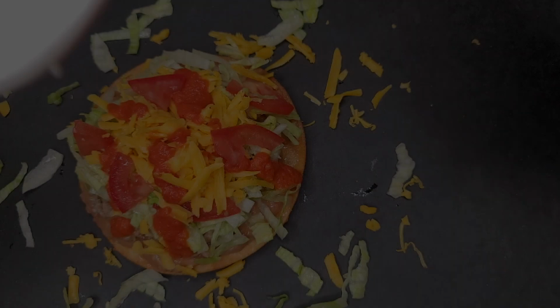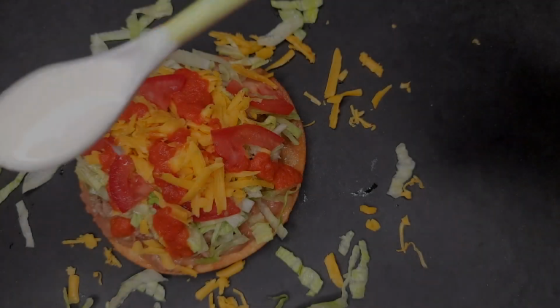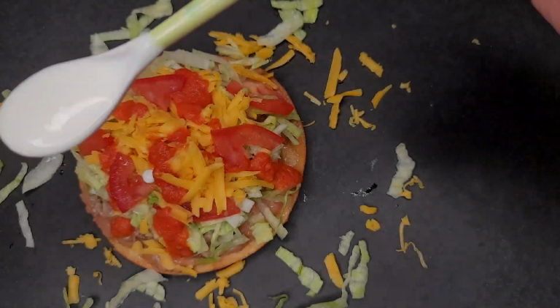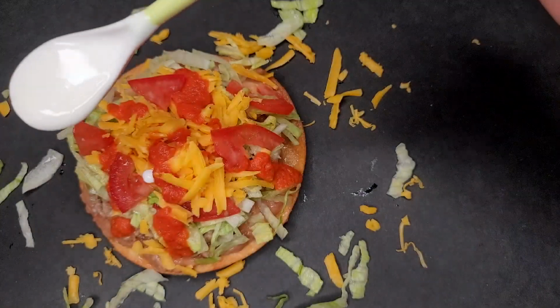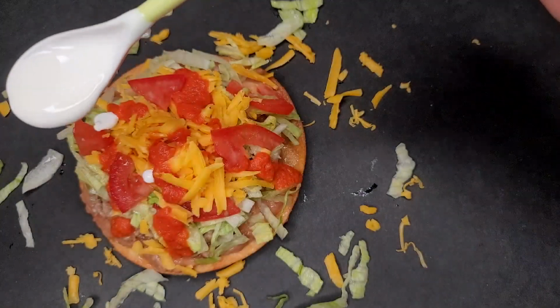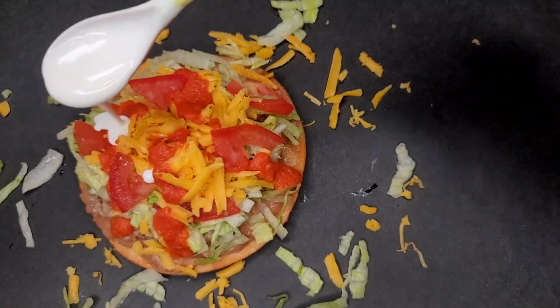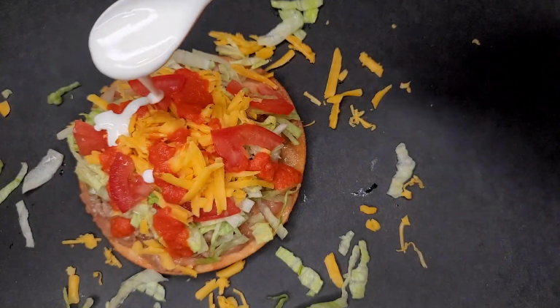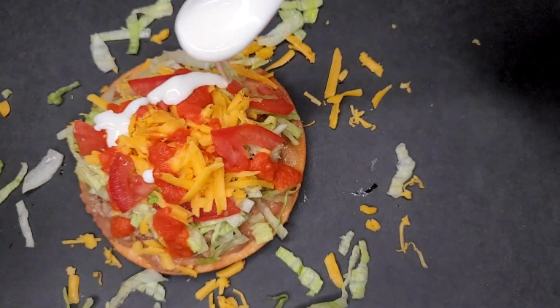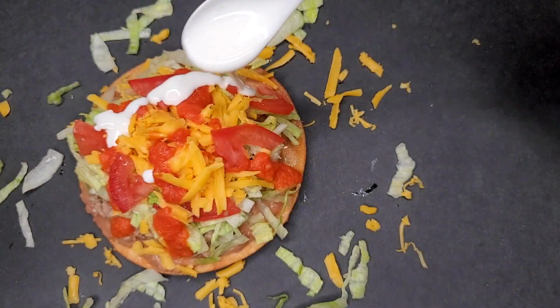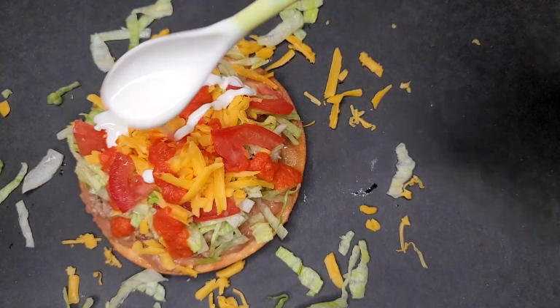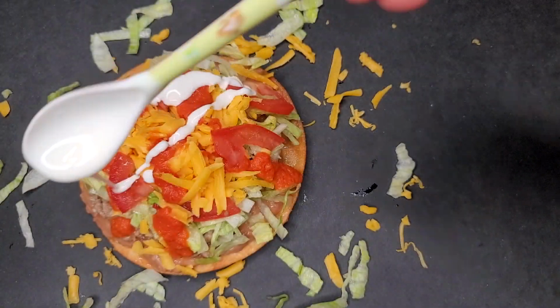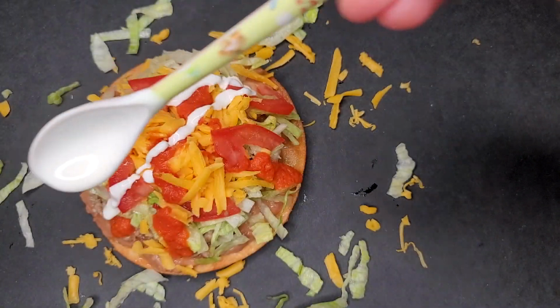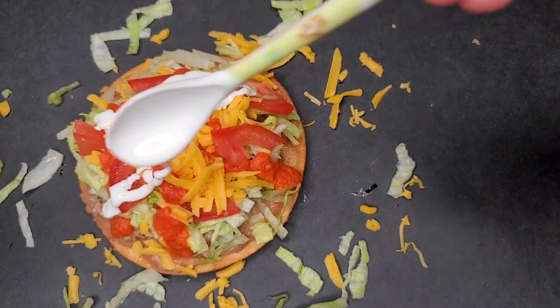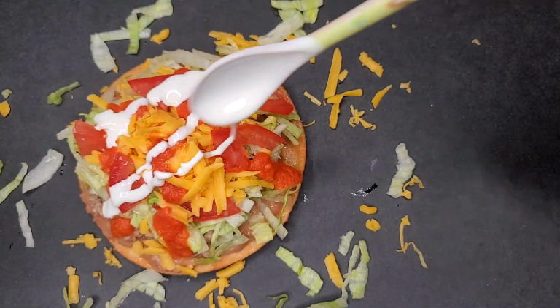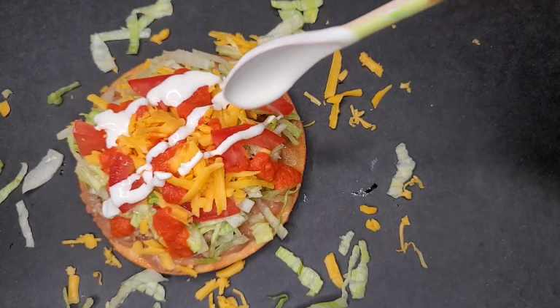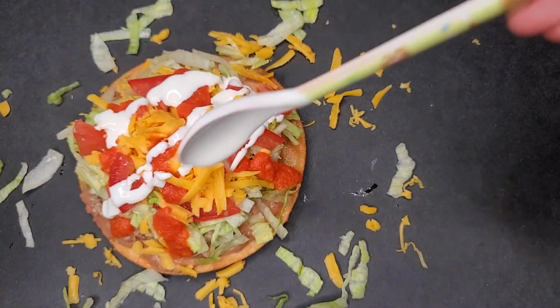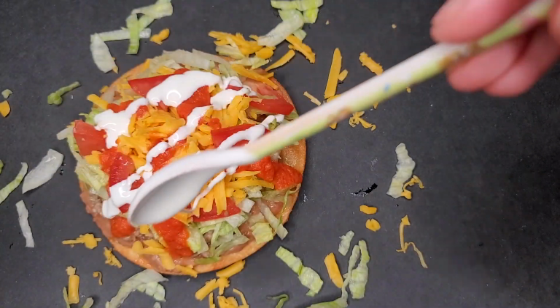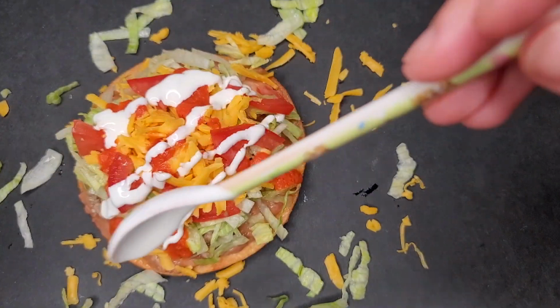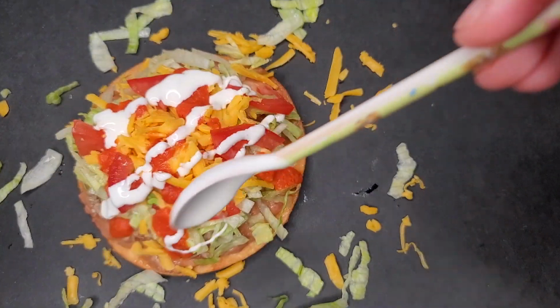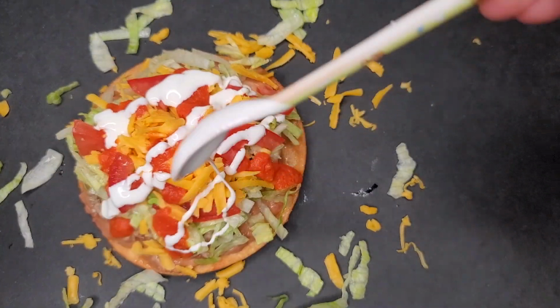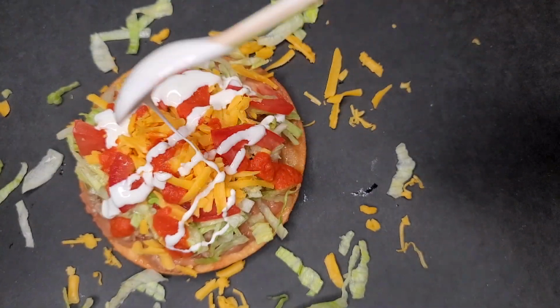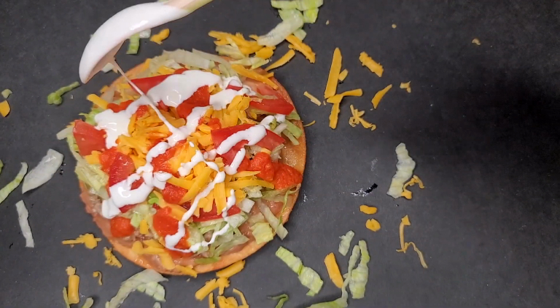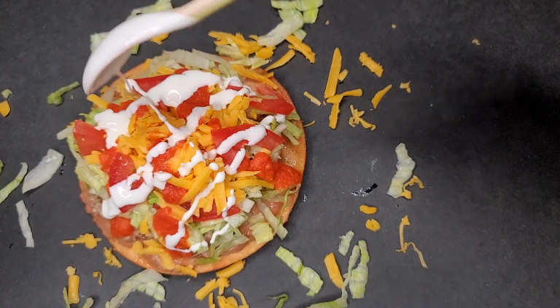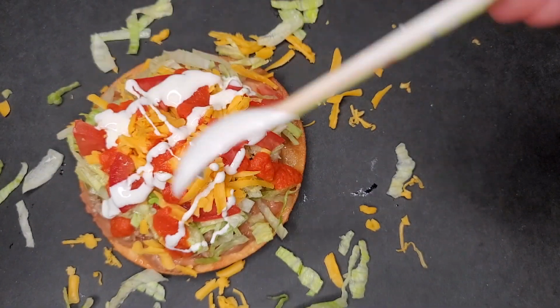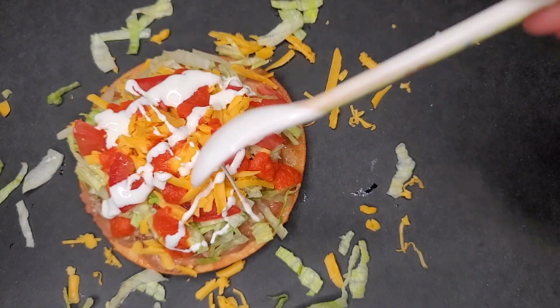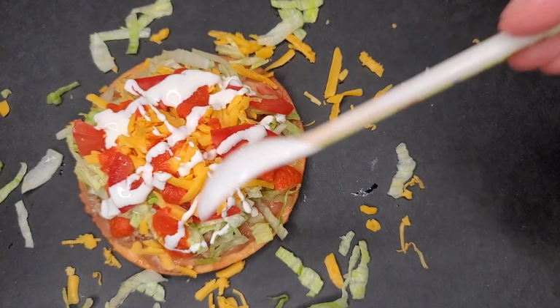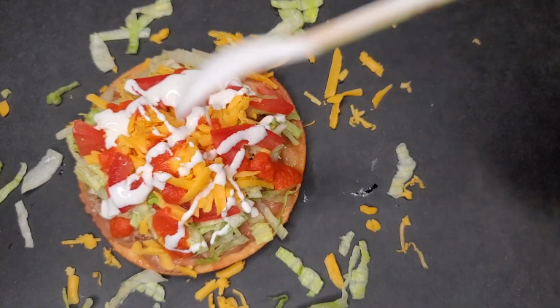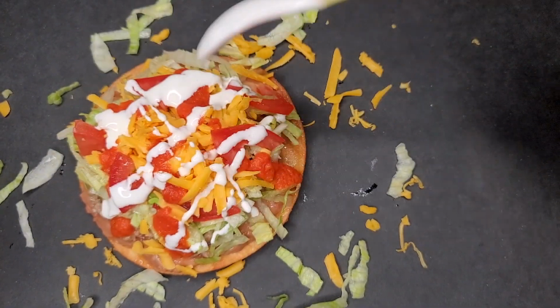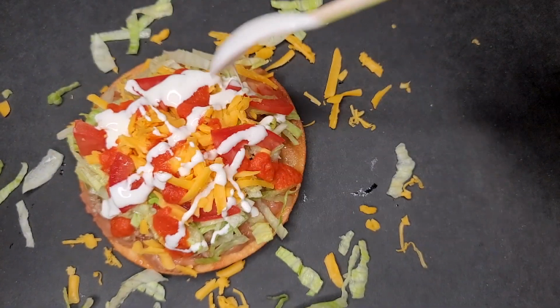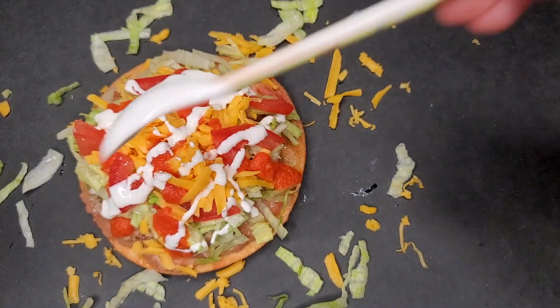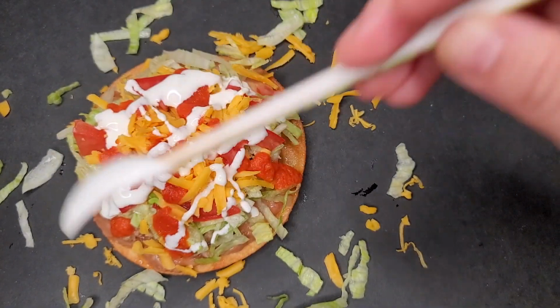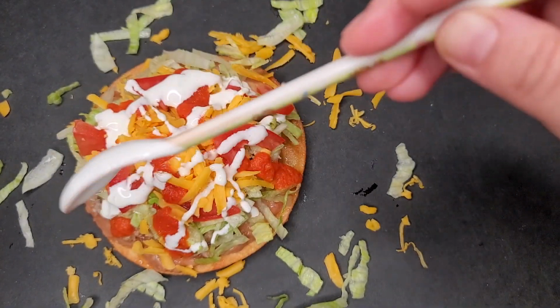Today I'm making homemade tostadas with picadillo. This is going to be good.